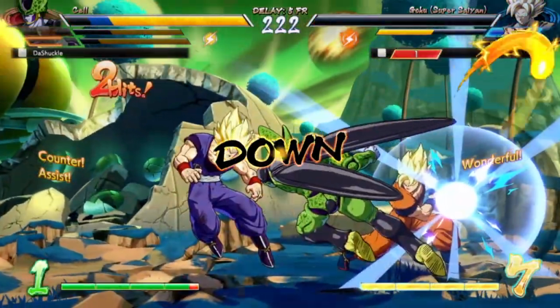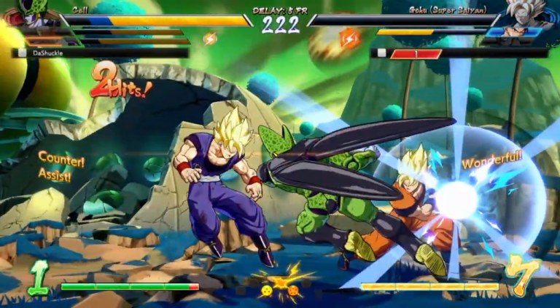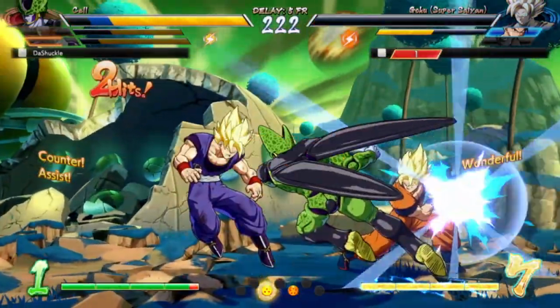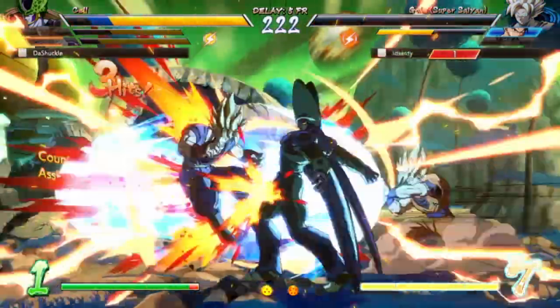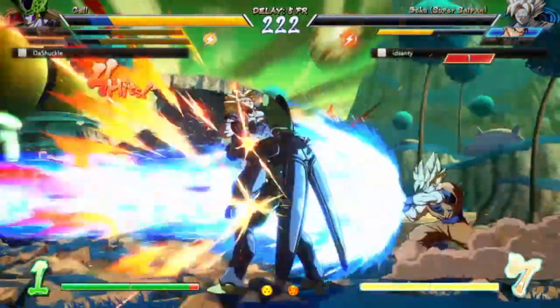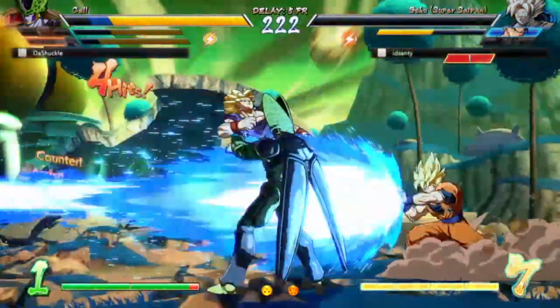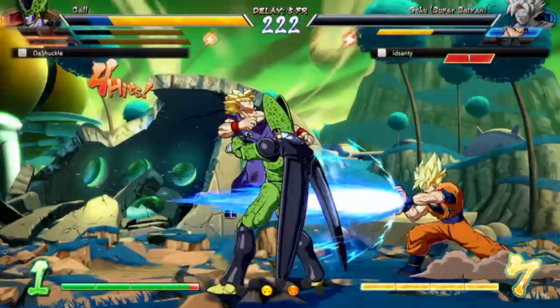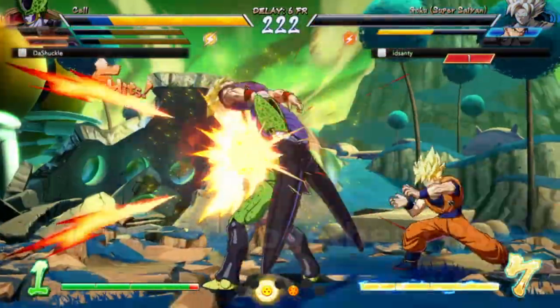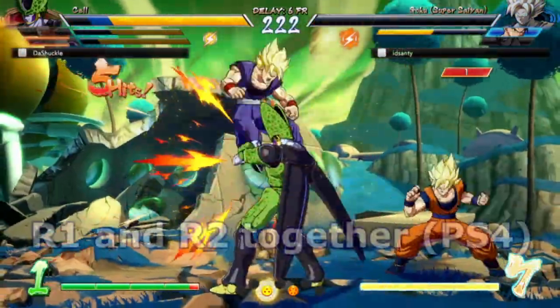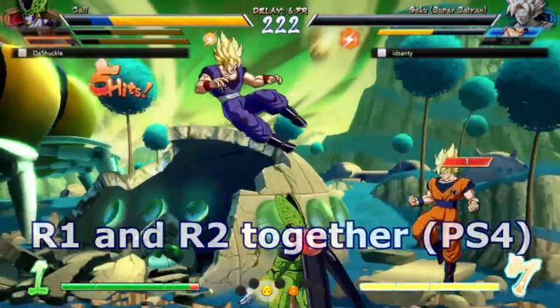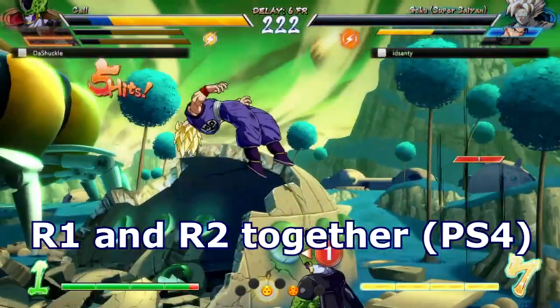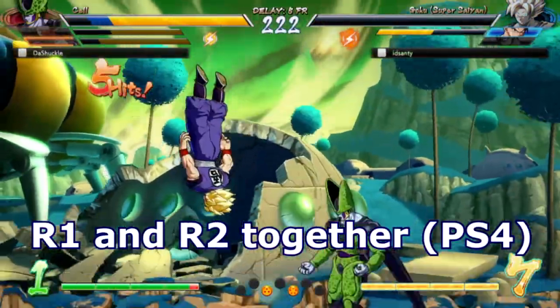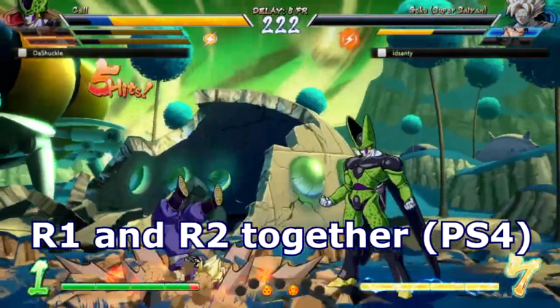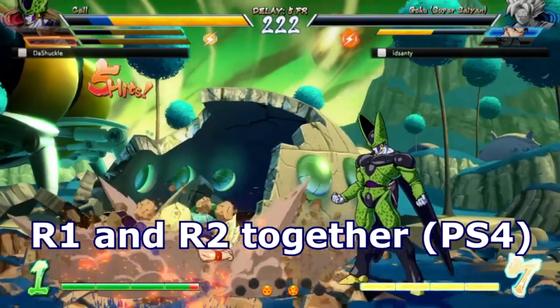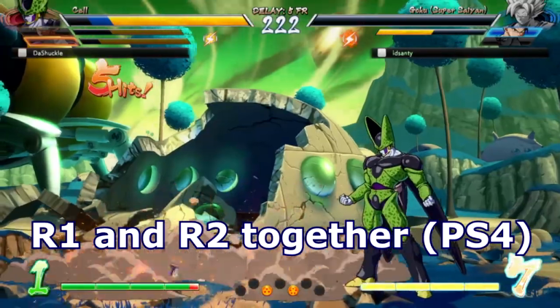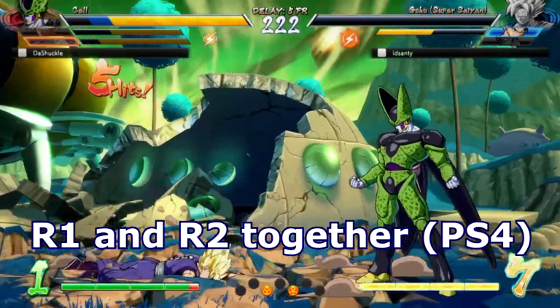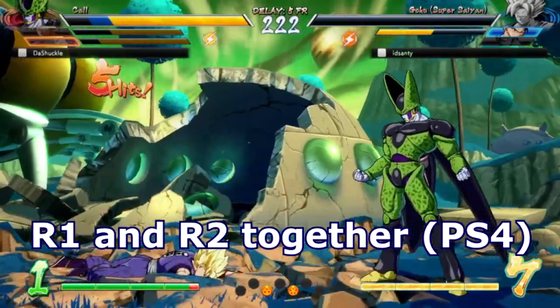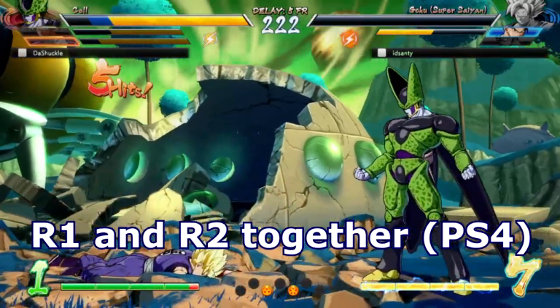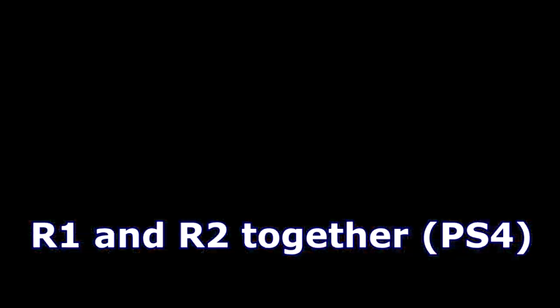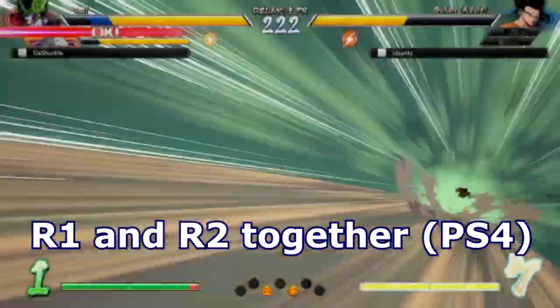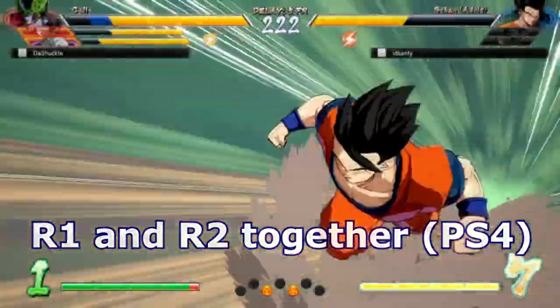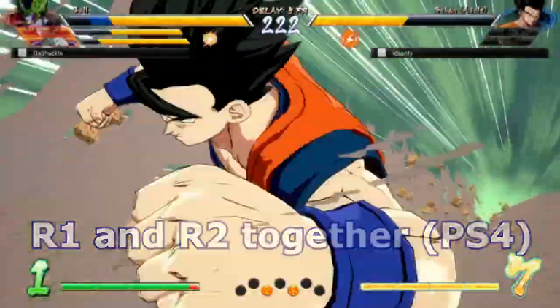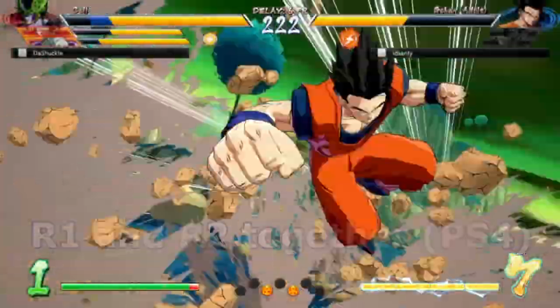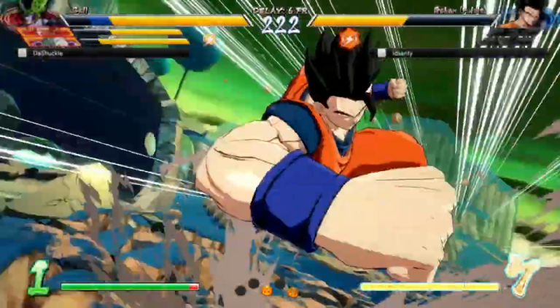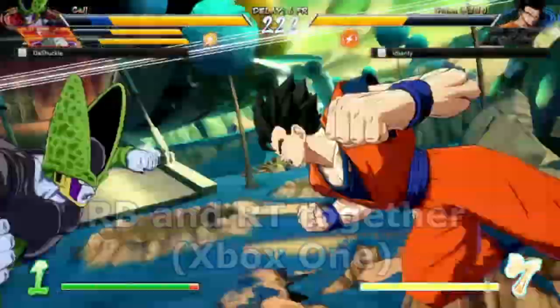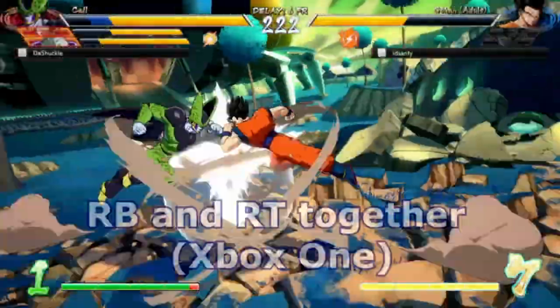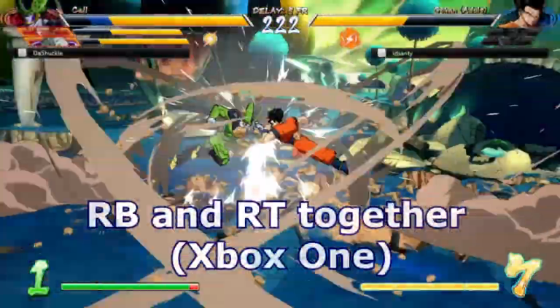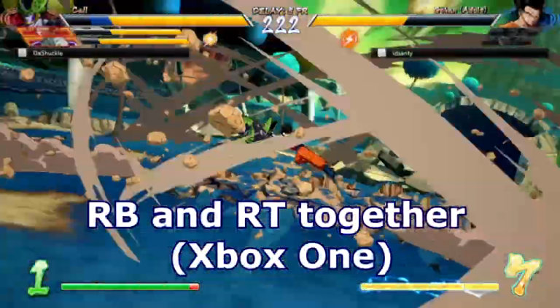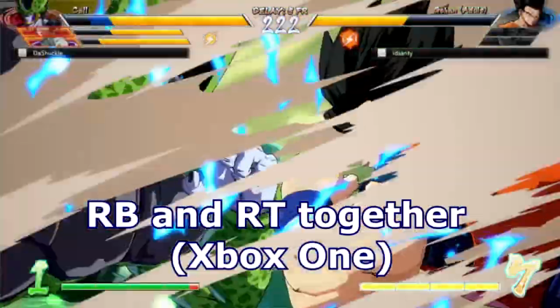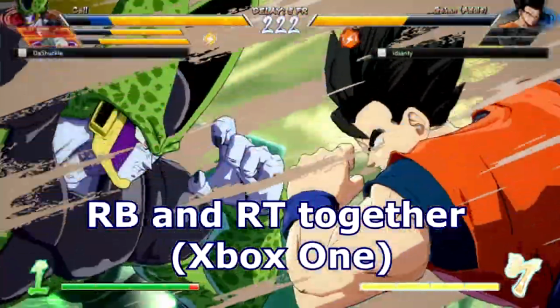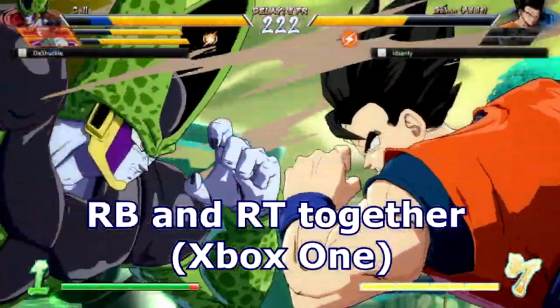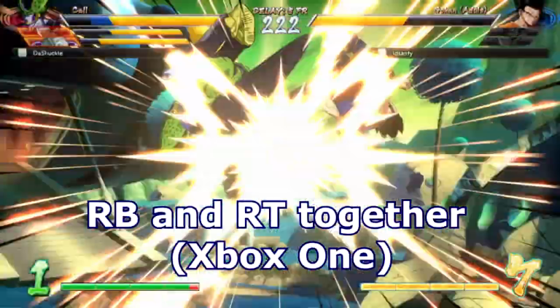To pull it off, you have to press R1 and R2 together if you're on PS4. If you're on Xbox One, it's RB and RT together.